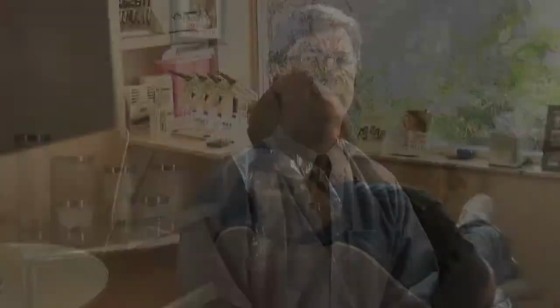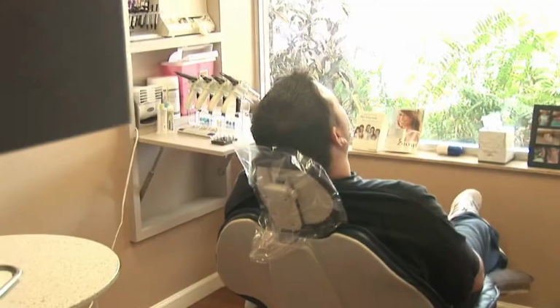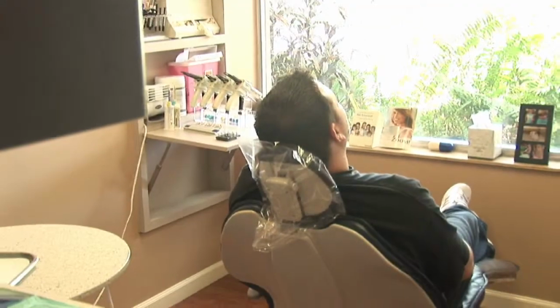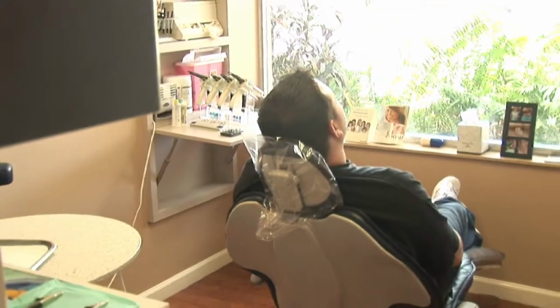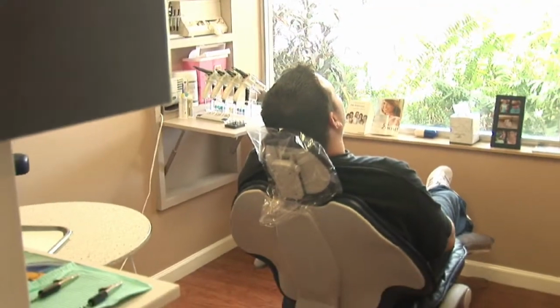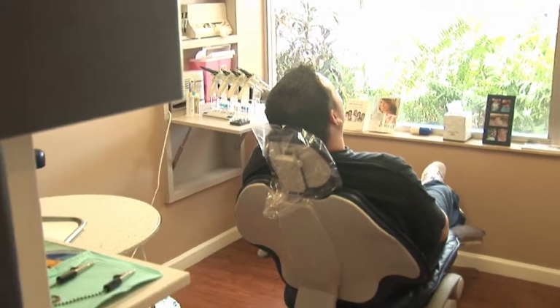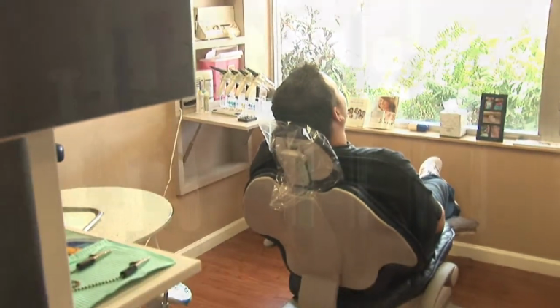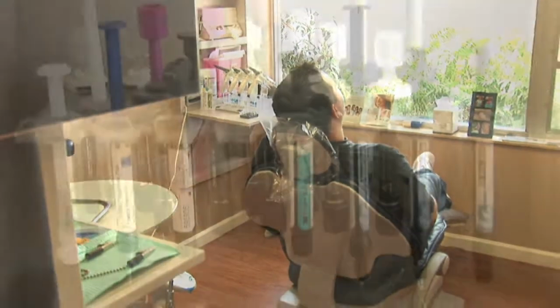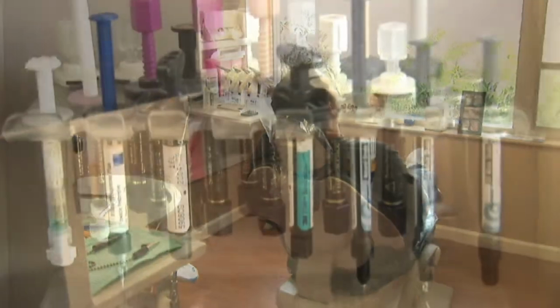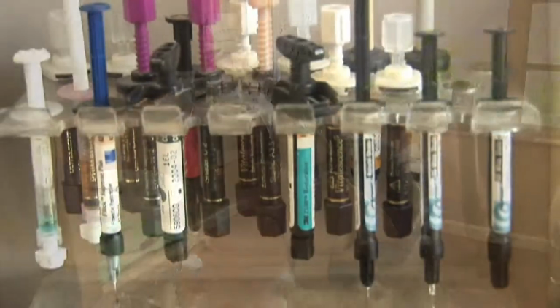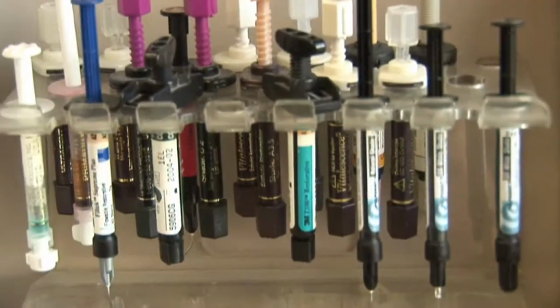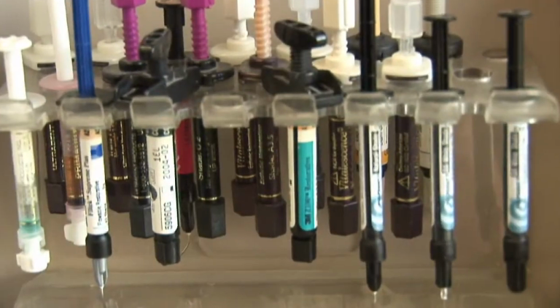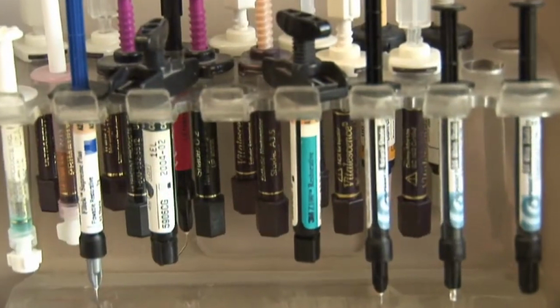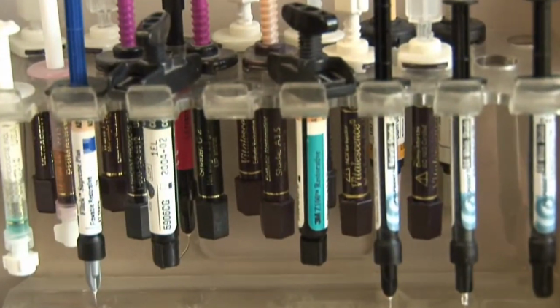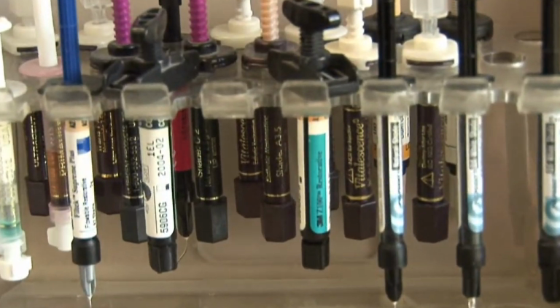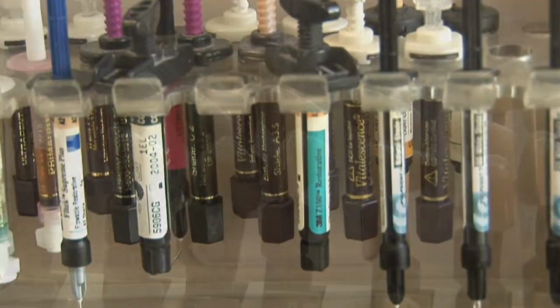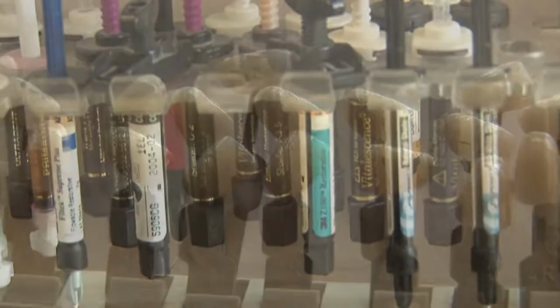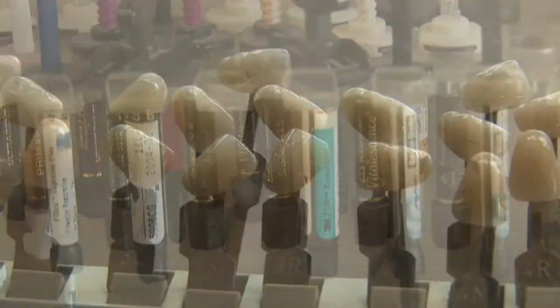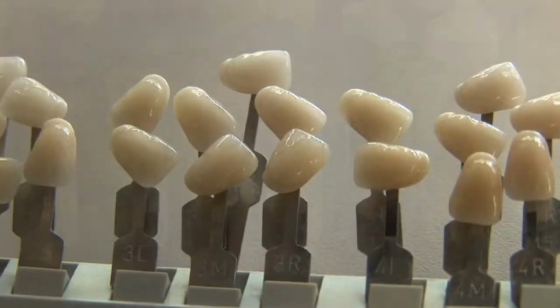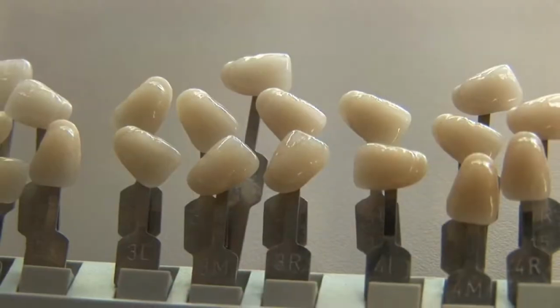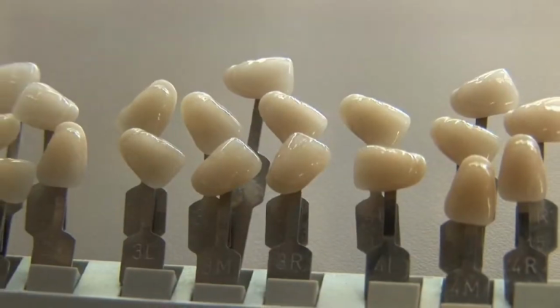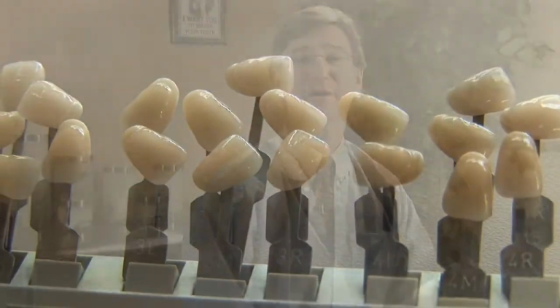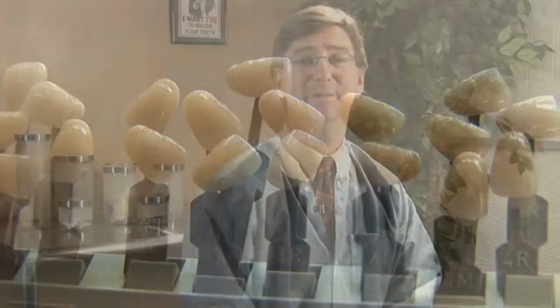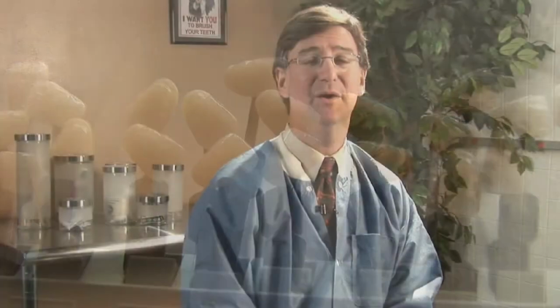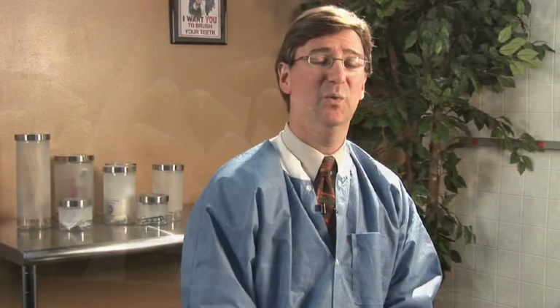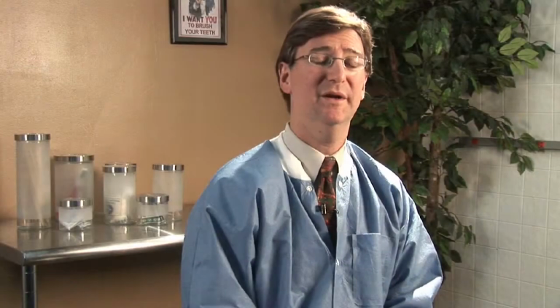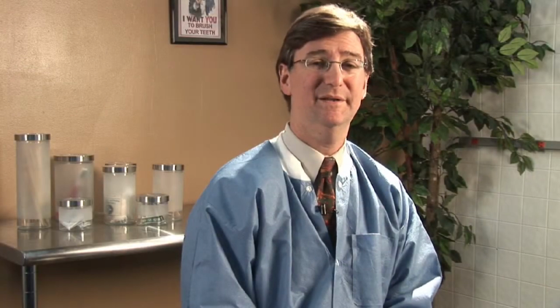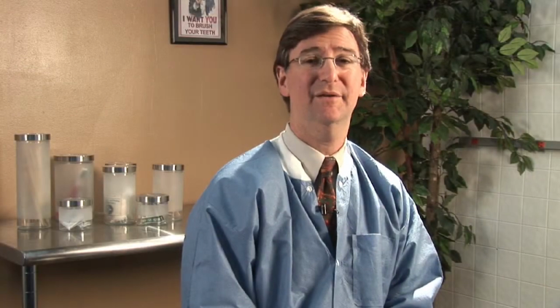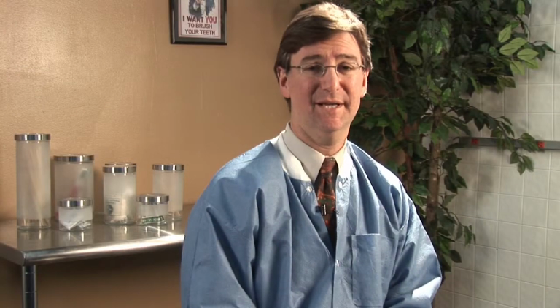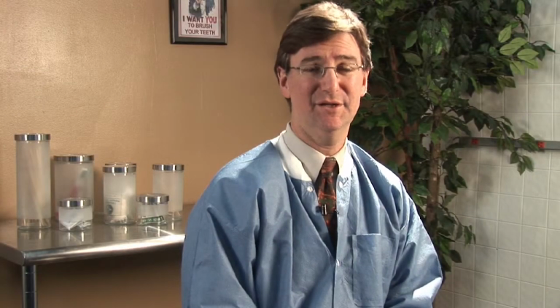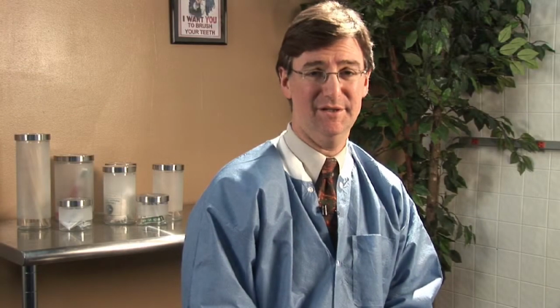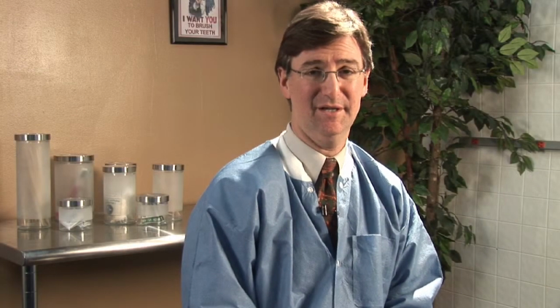Hi, I'm Dr. Larry Klein. I'm a dentist here in St. Petersburg, Florida. Today we're going to be talking about what a dental technician does.